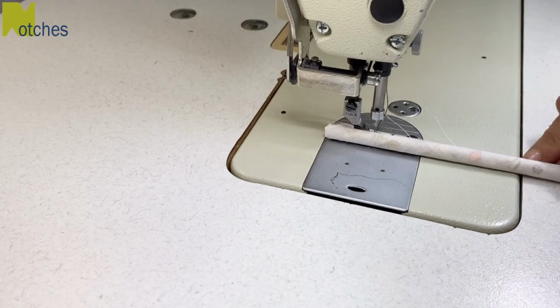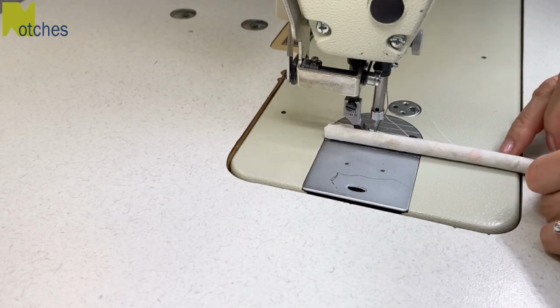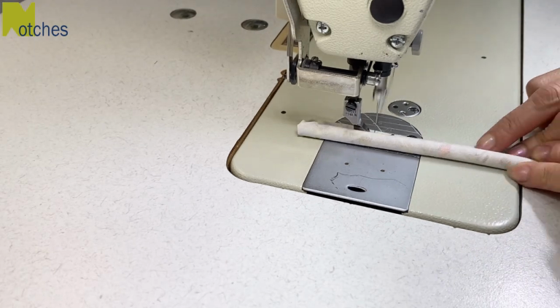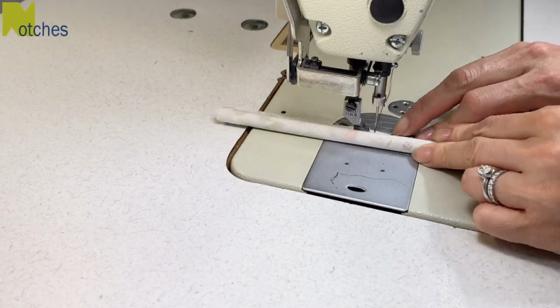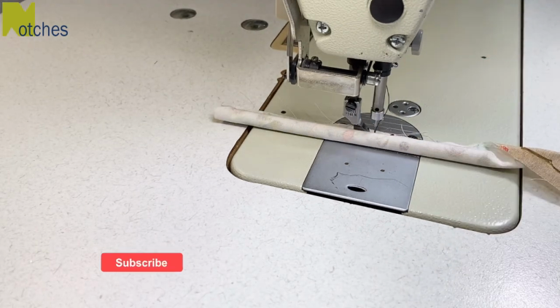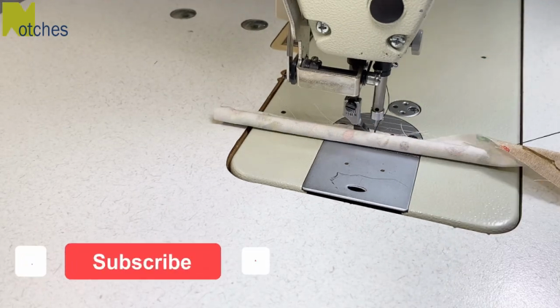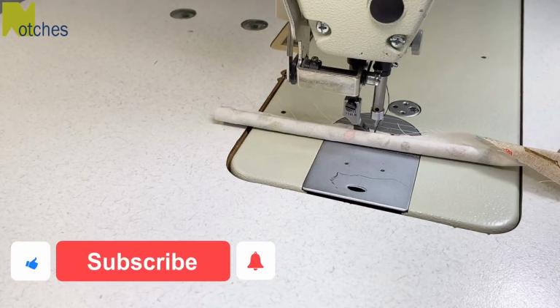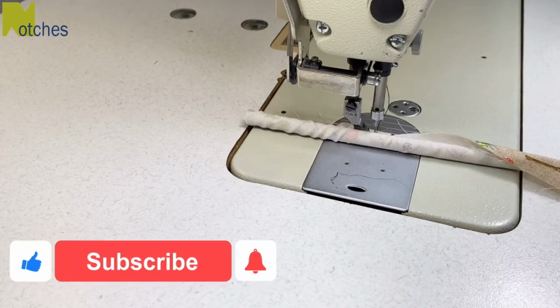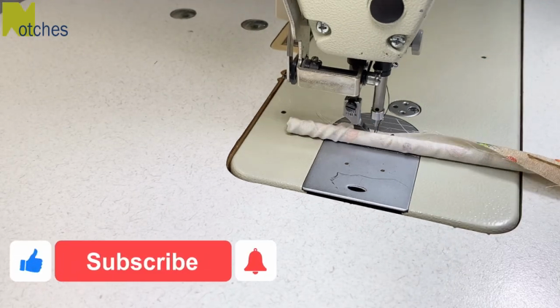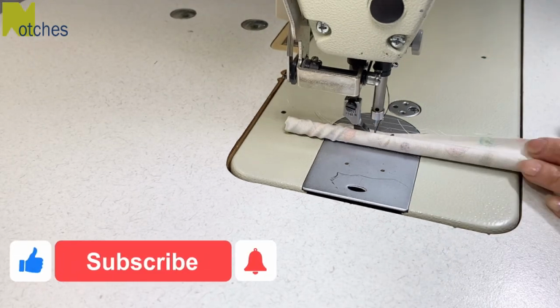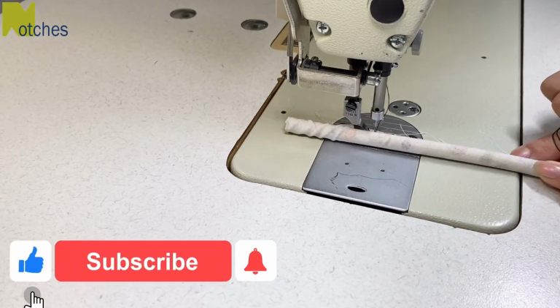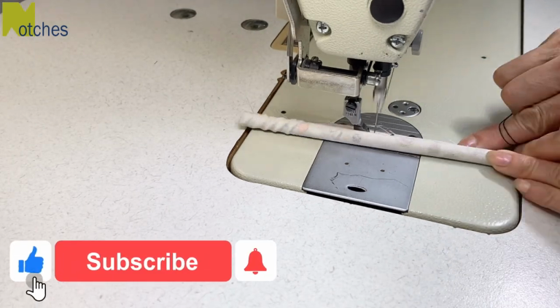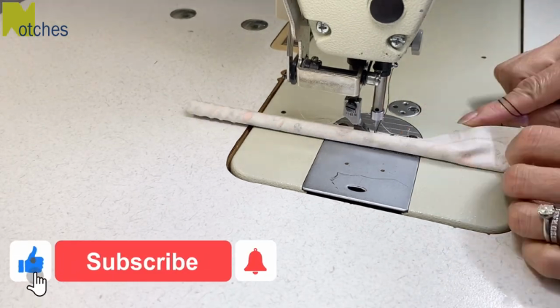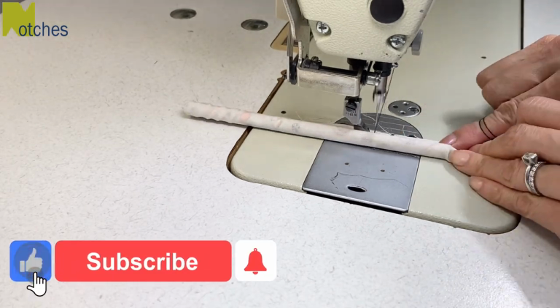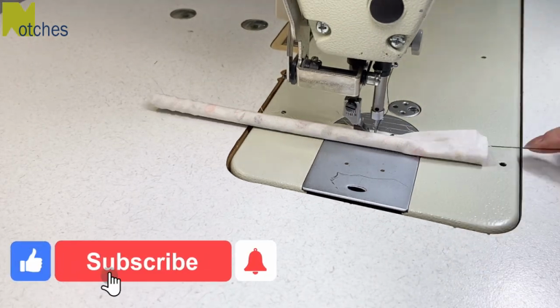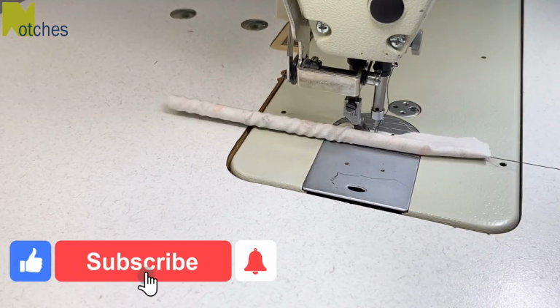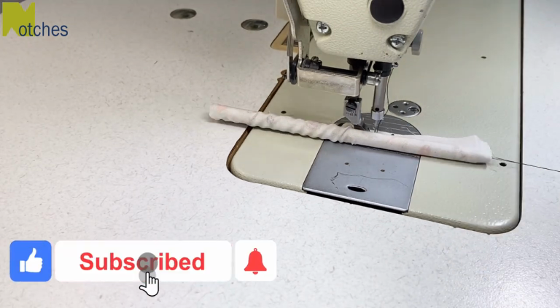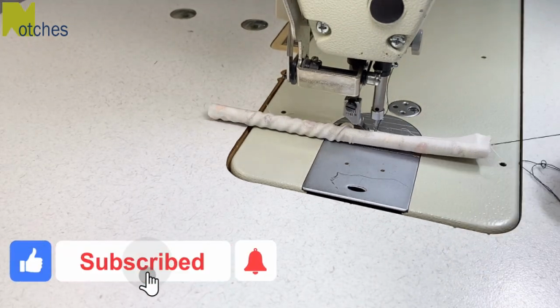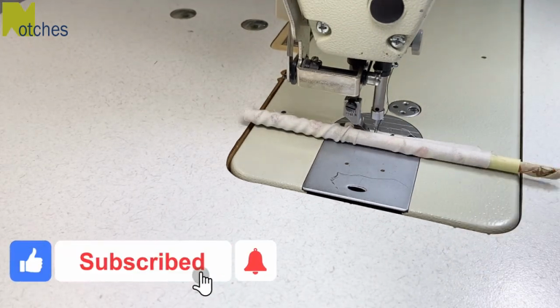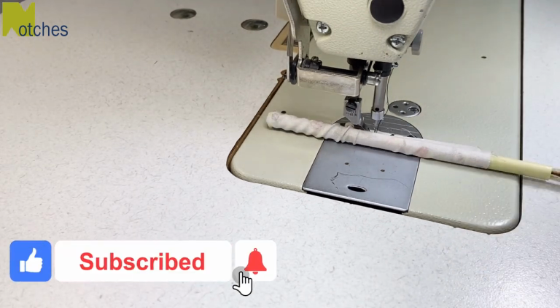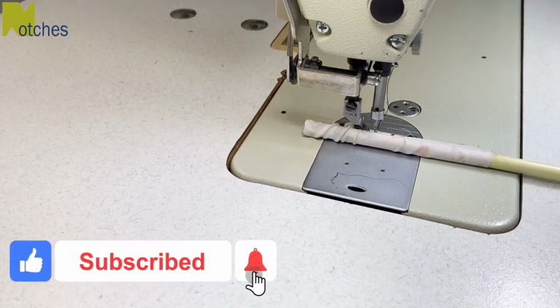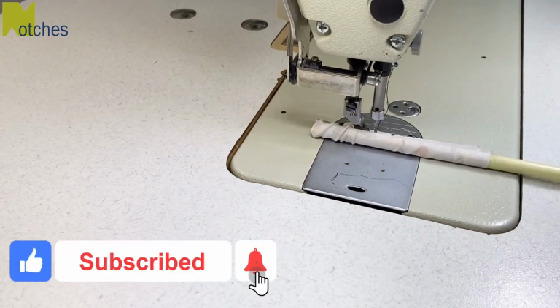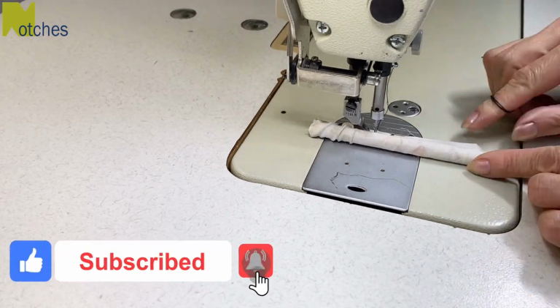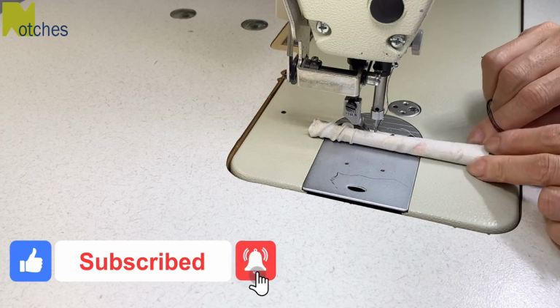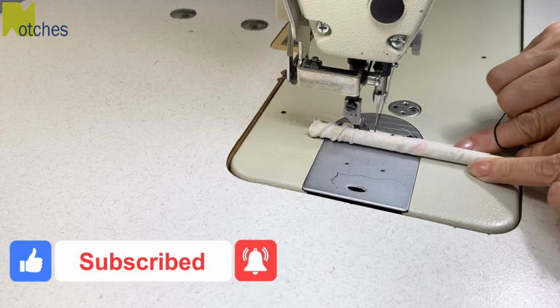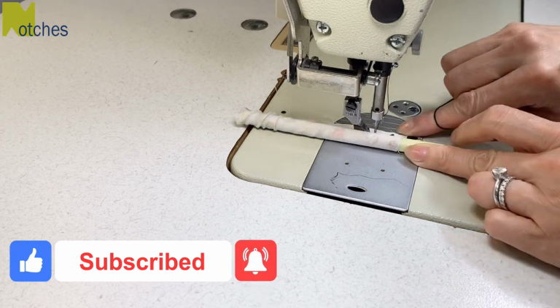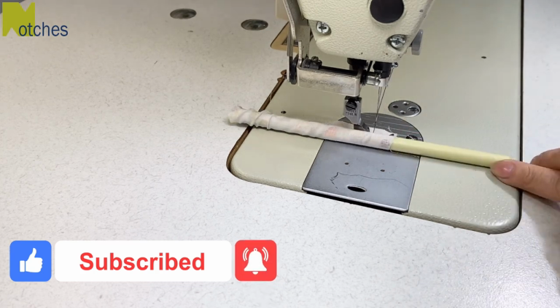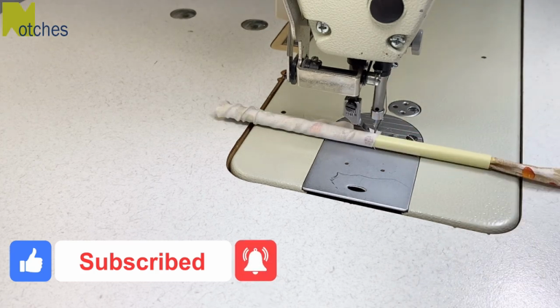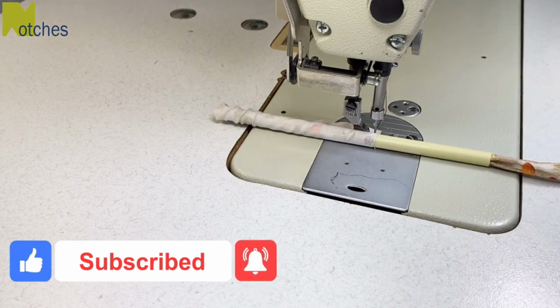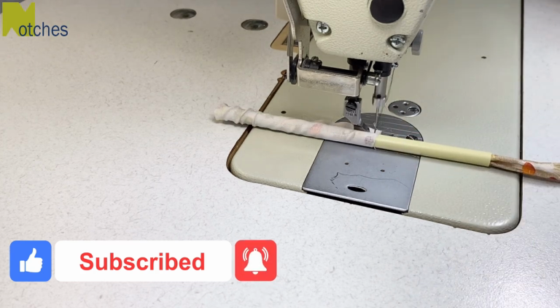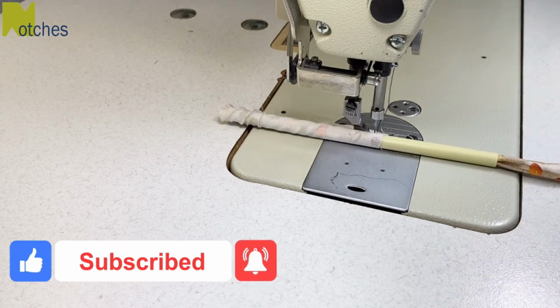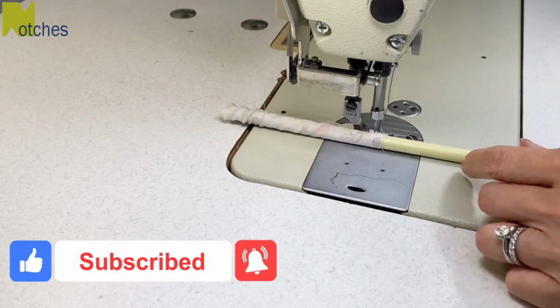If you're enjoying this video, make sure to like, subscribe, and hit the notification bell, and leave a comment below.